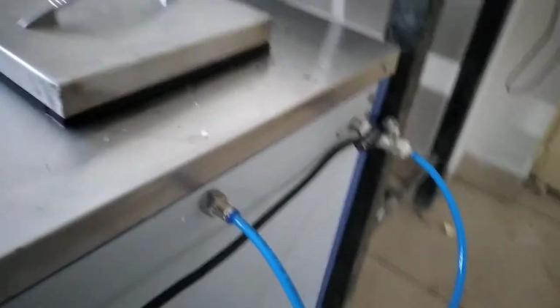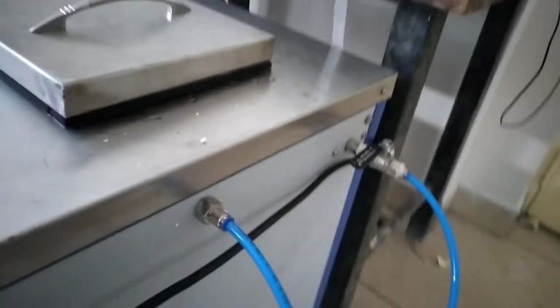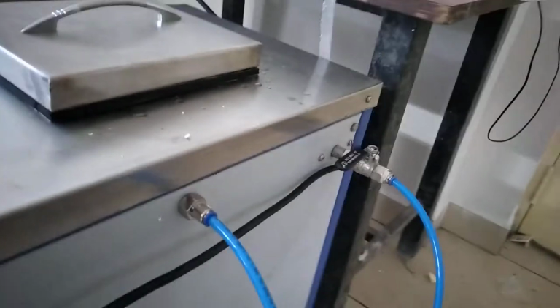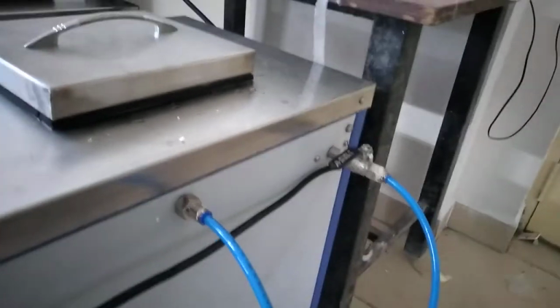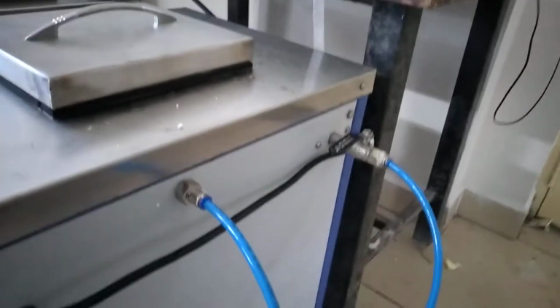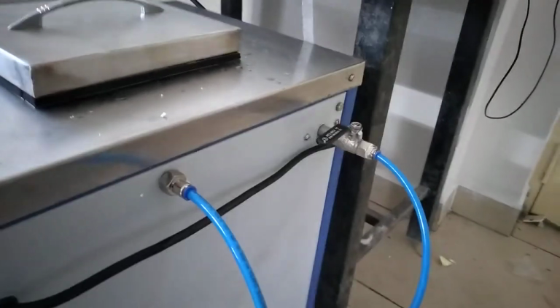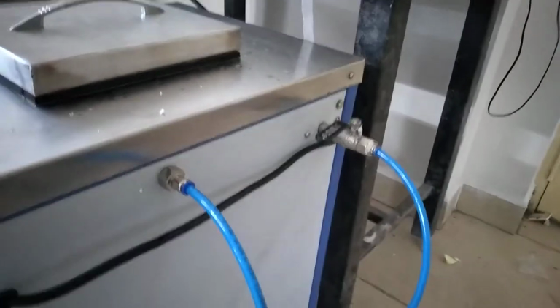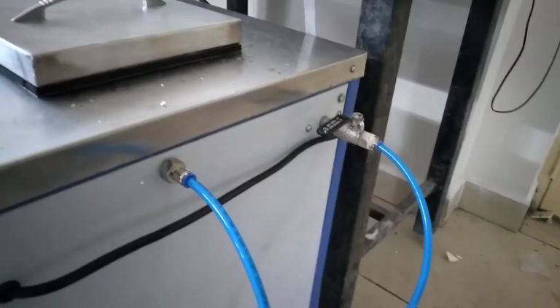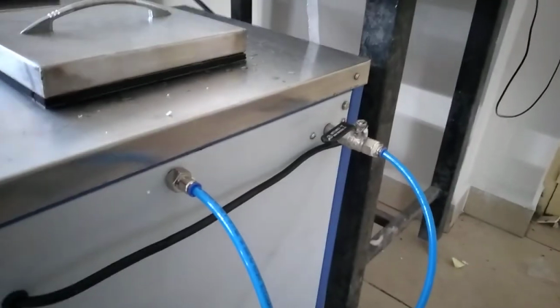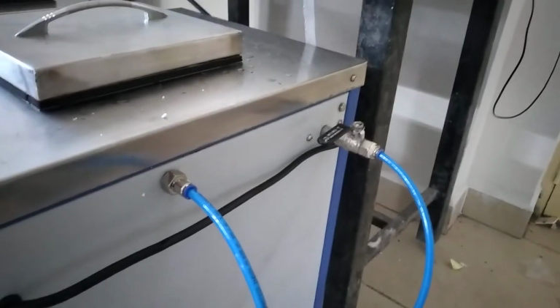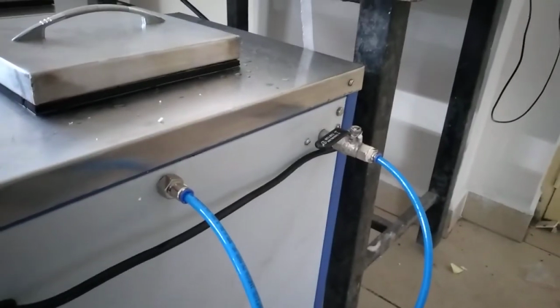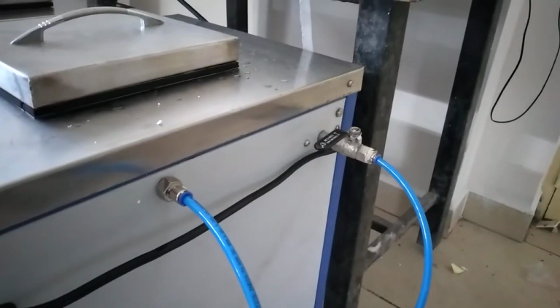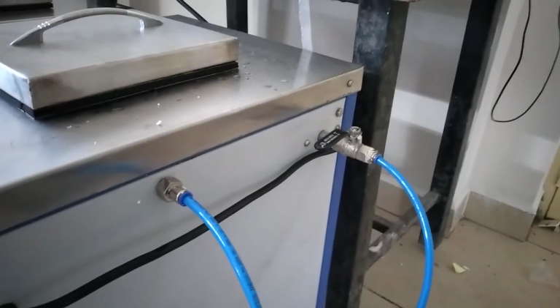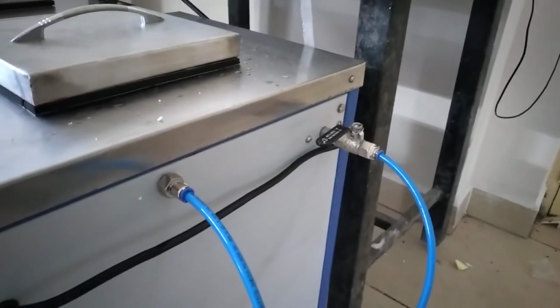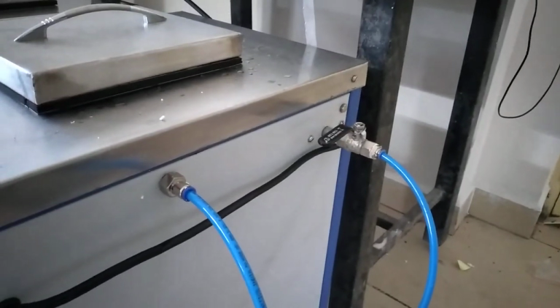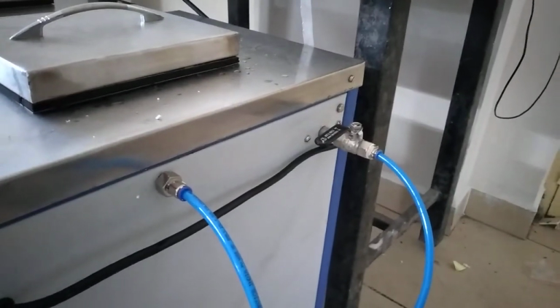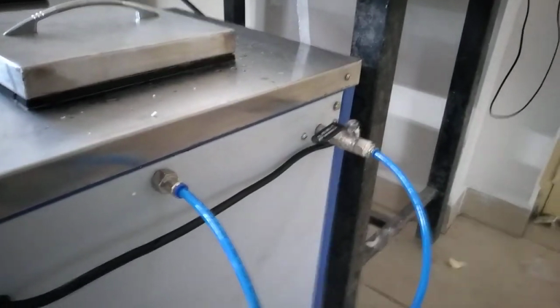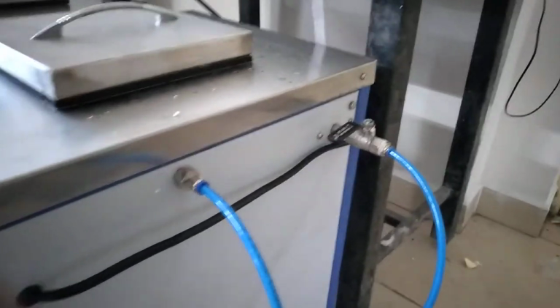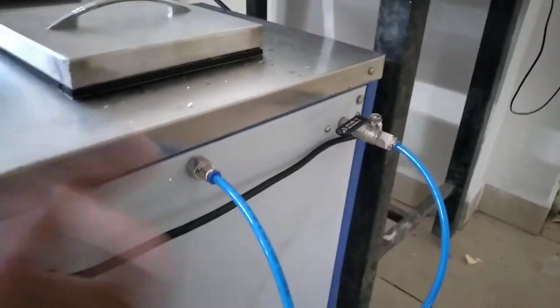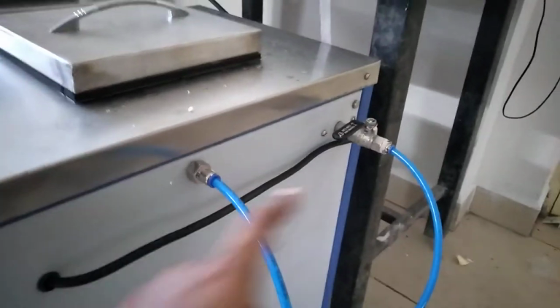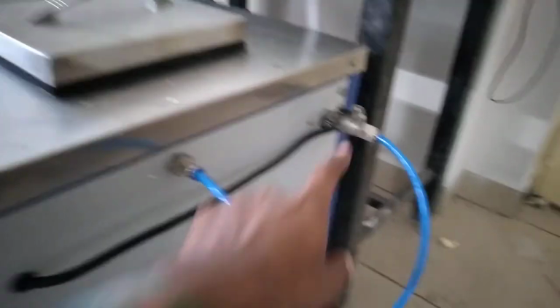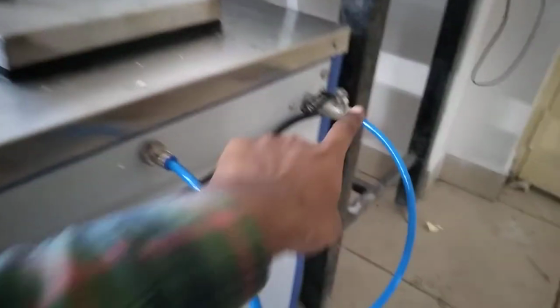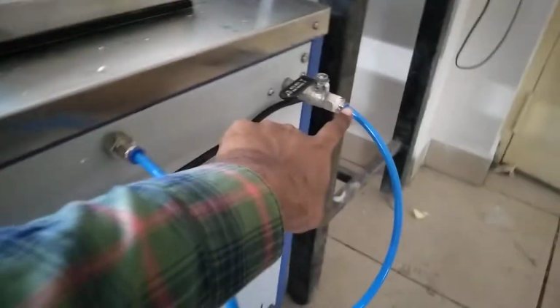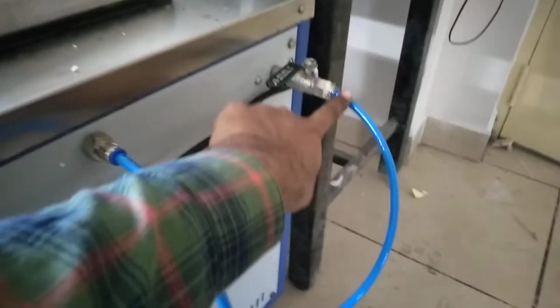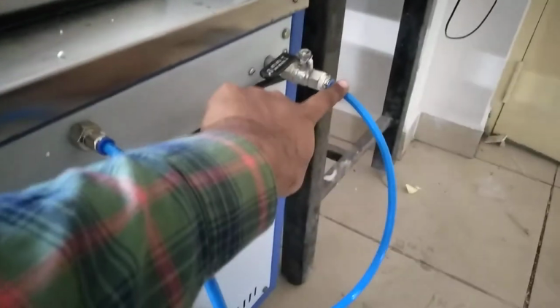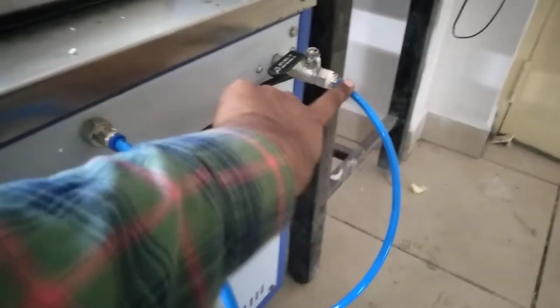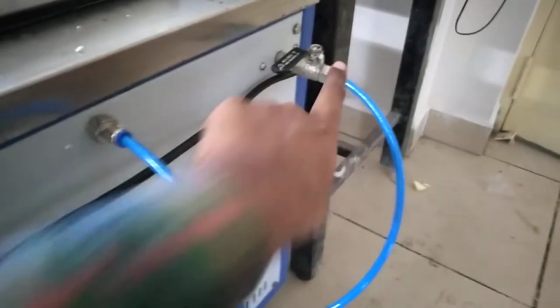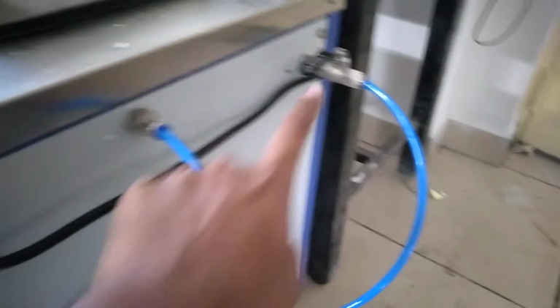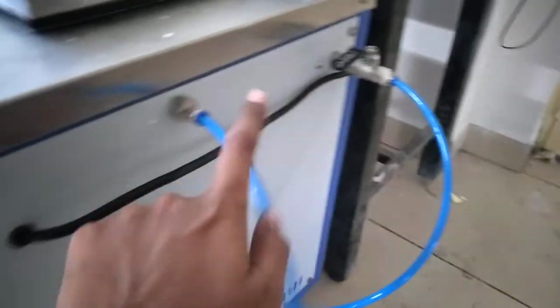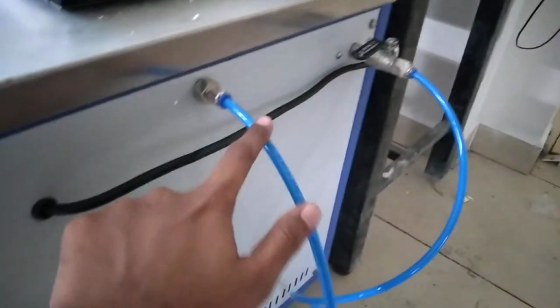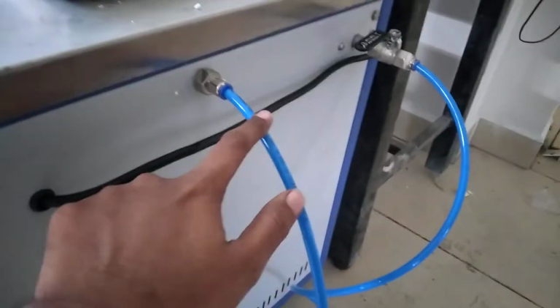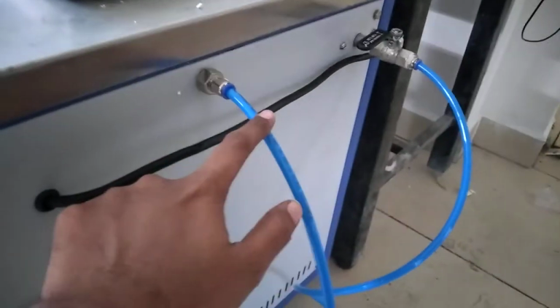This is the pump outlet. This is the inlet.